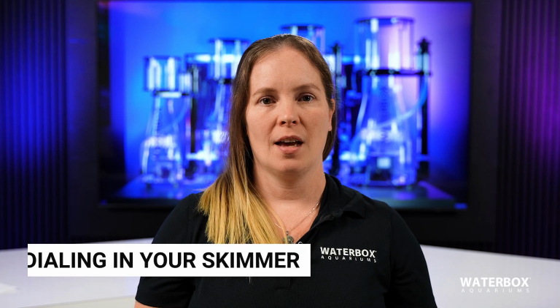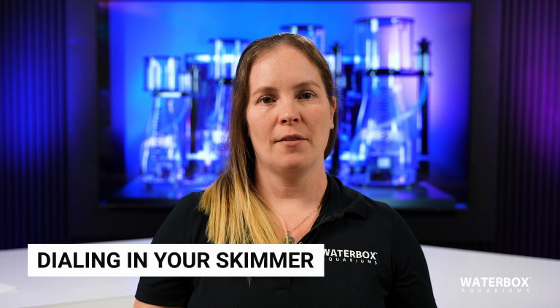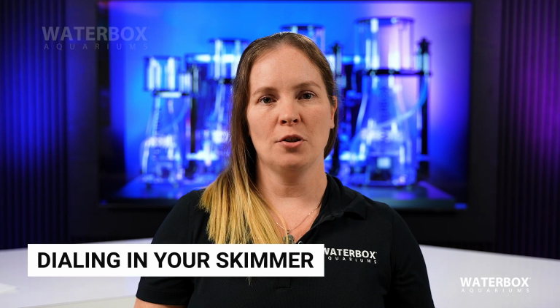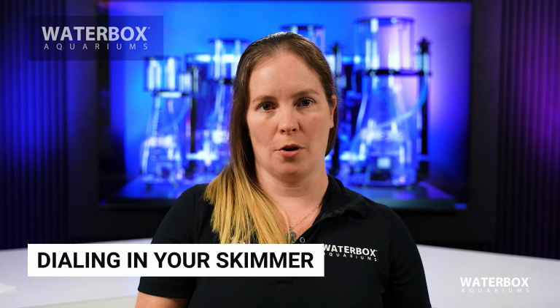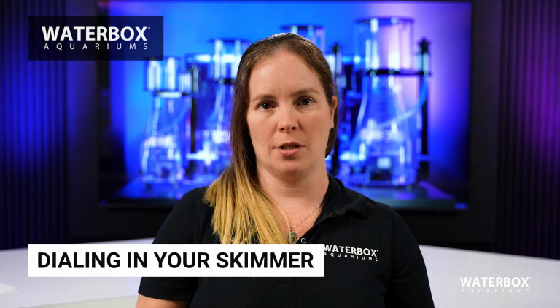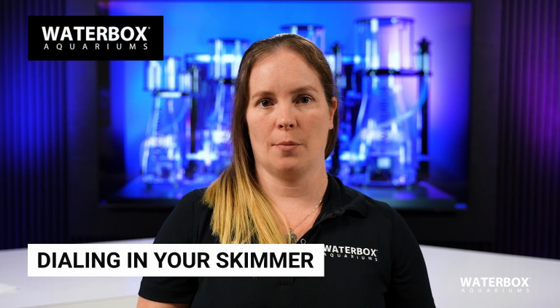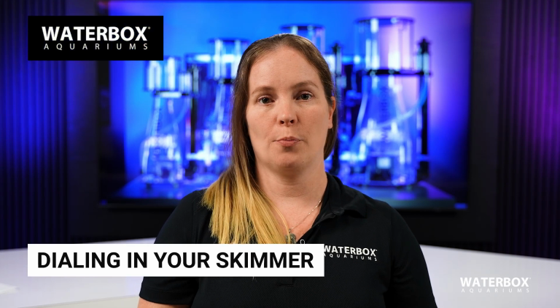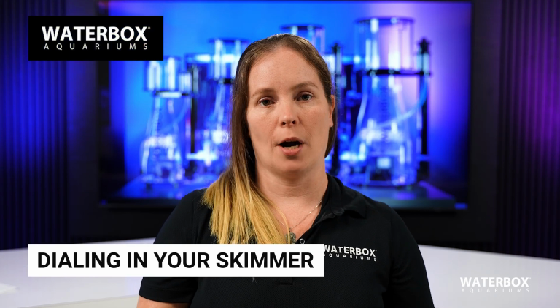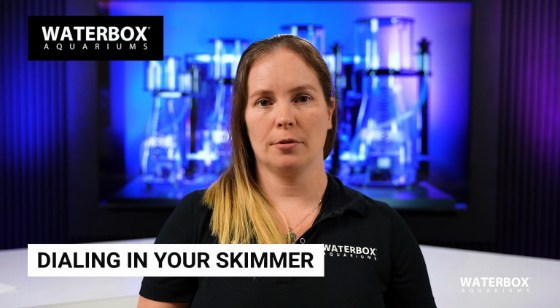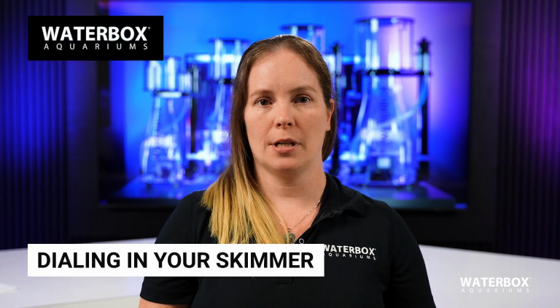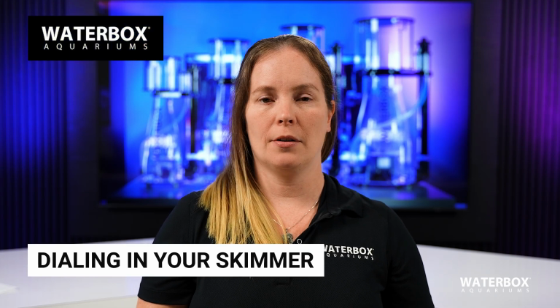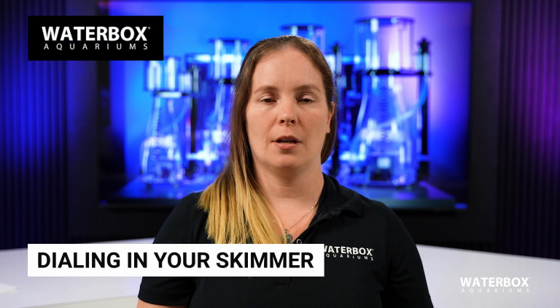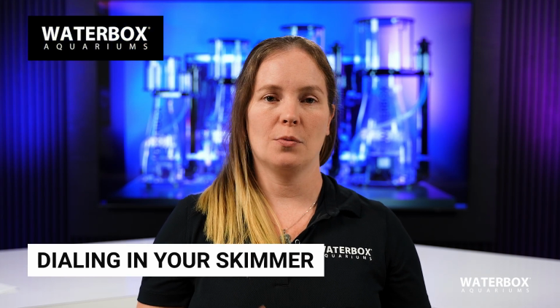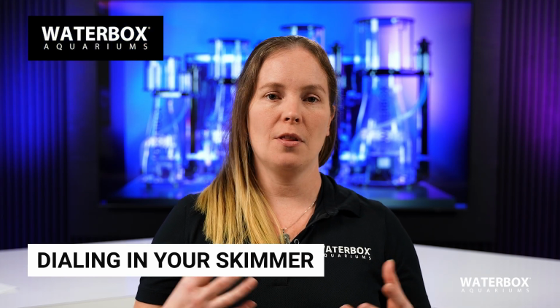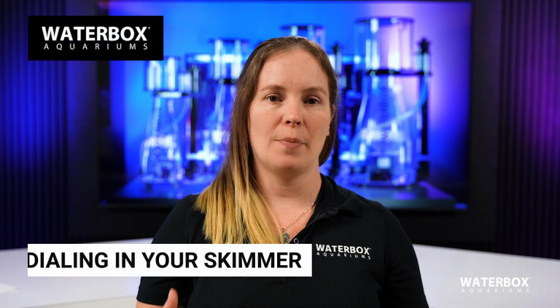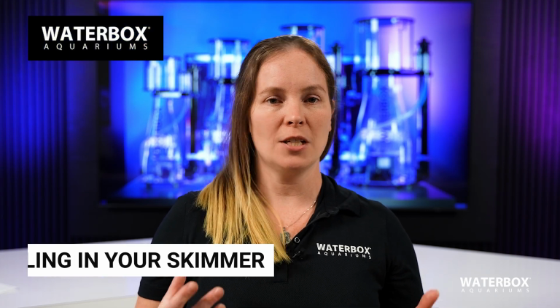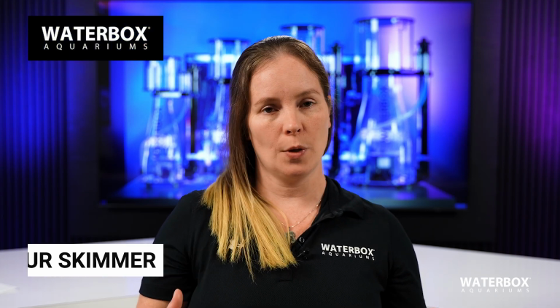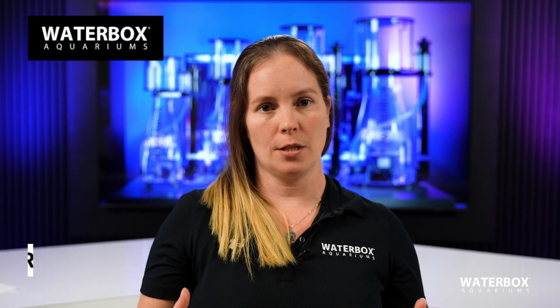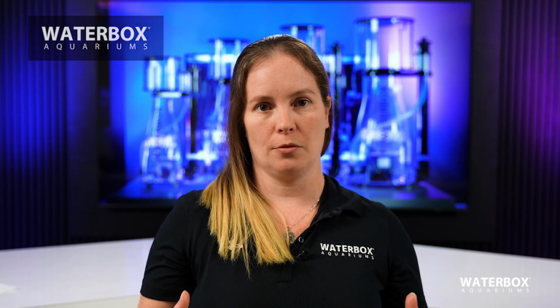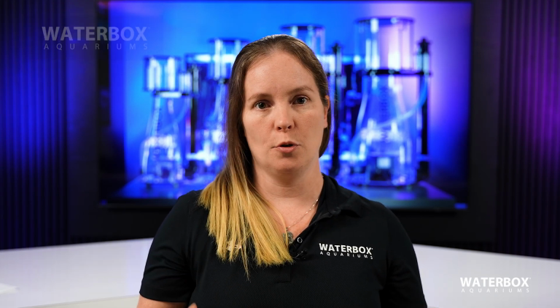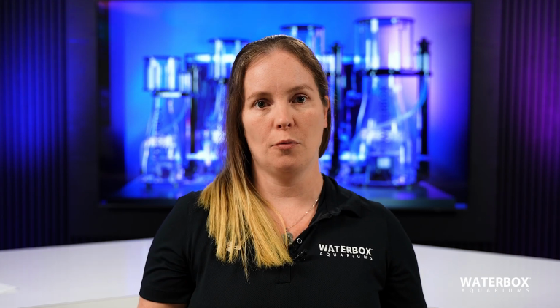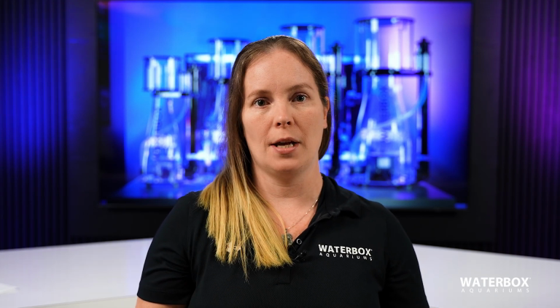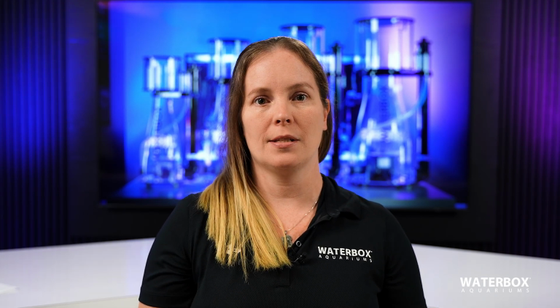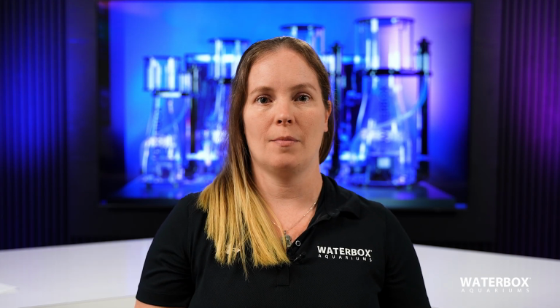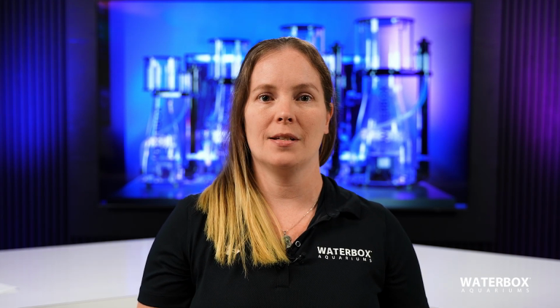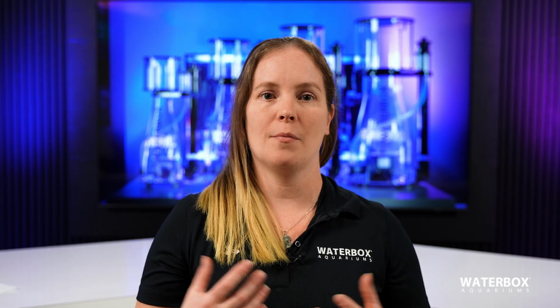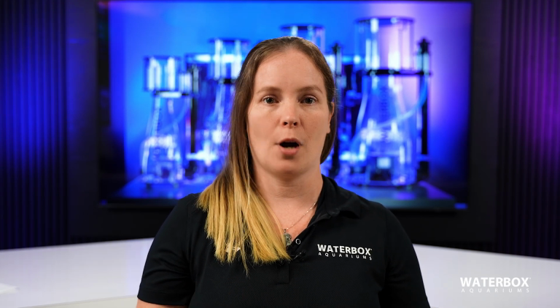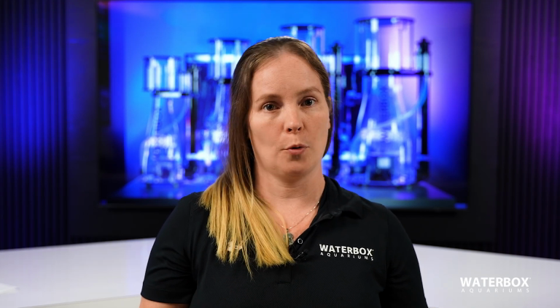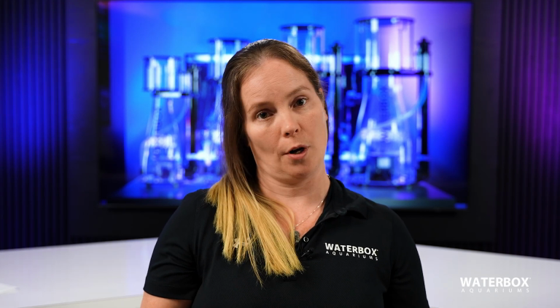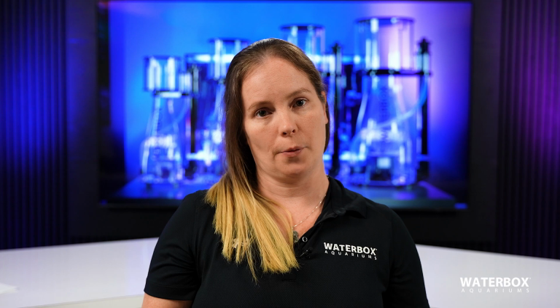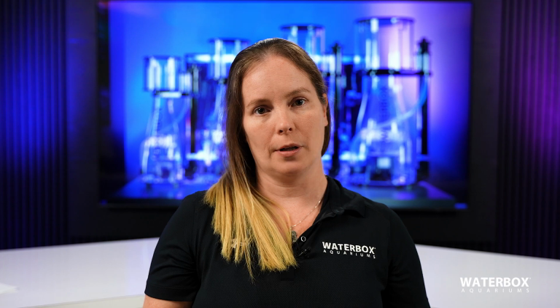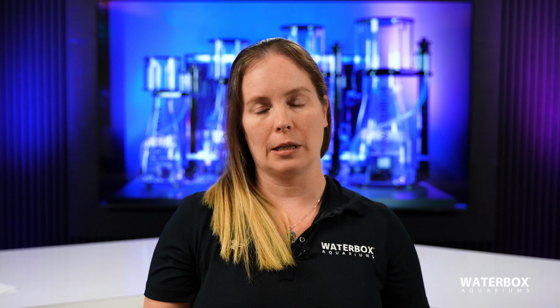Having your protein skimmer properly dialed in is one of the best ways to remove waste and maintain proper water quality.